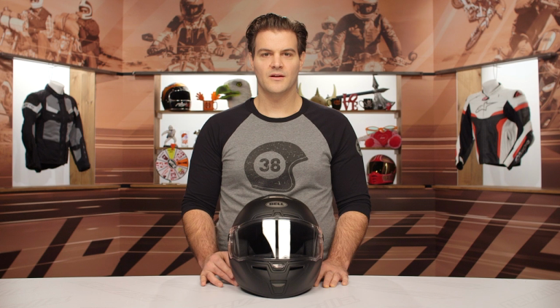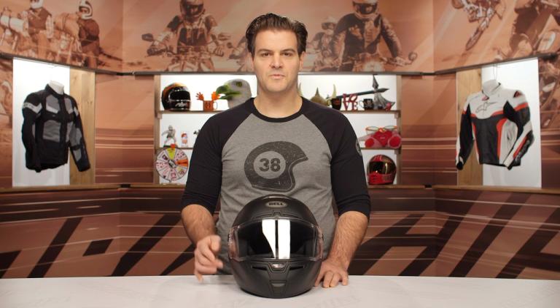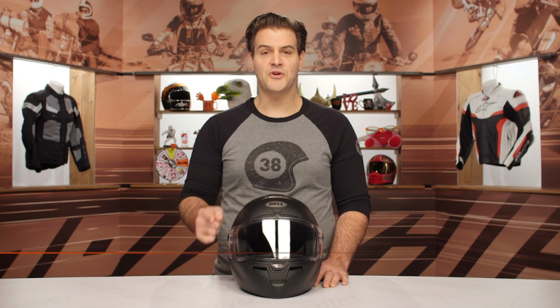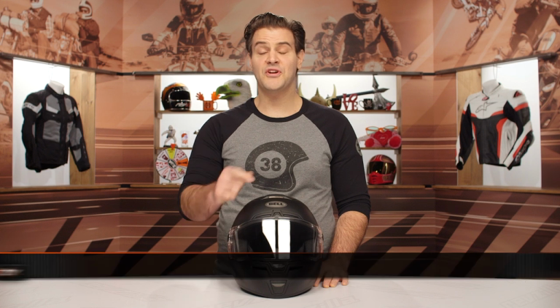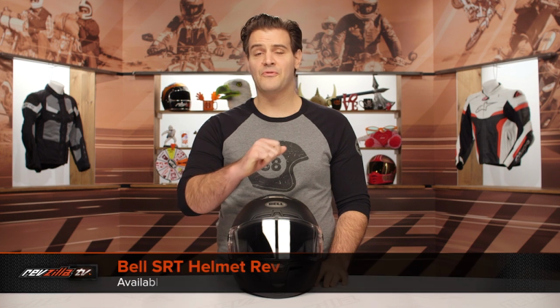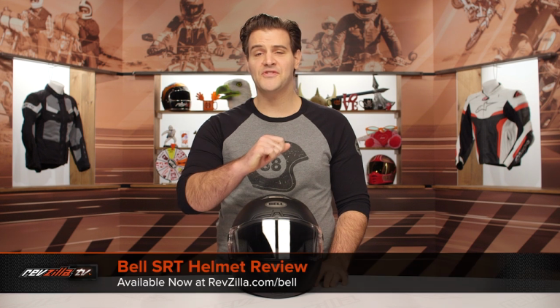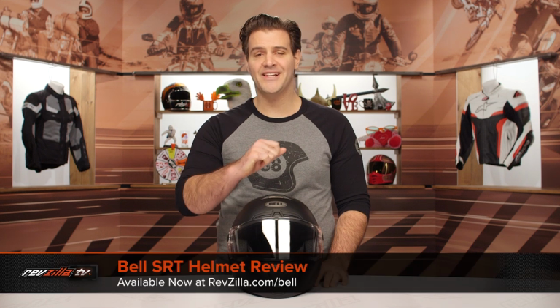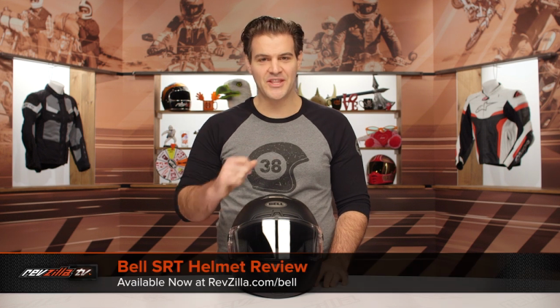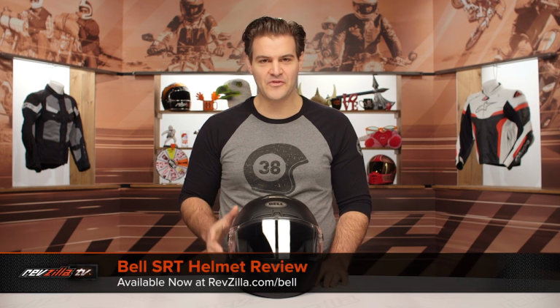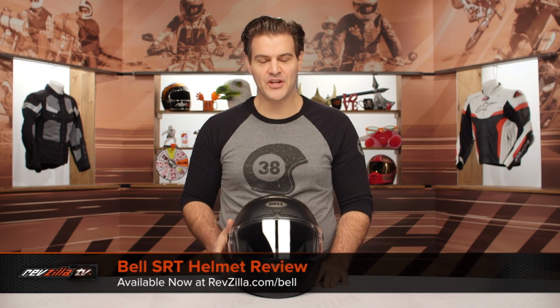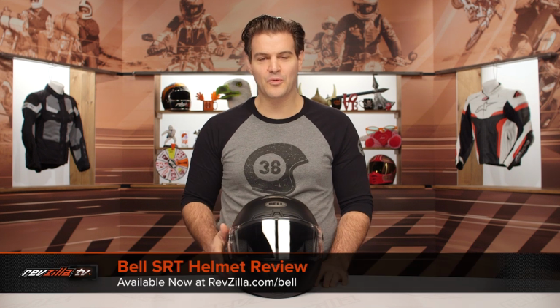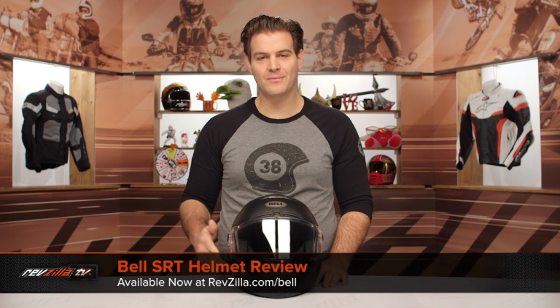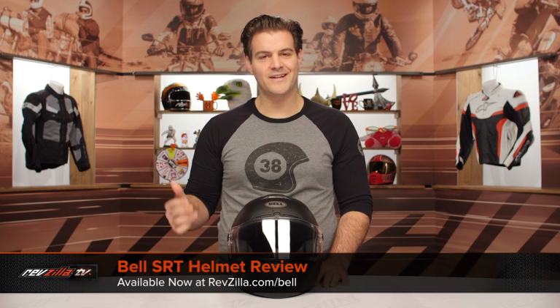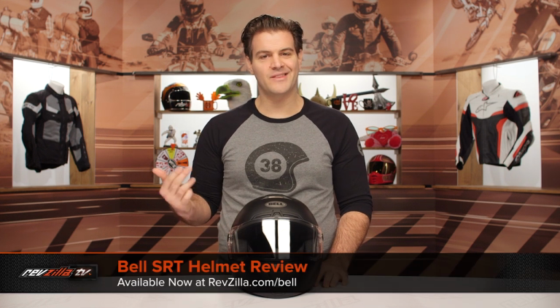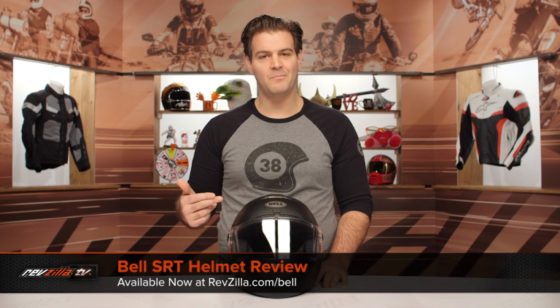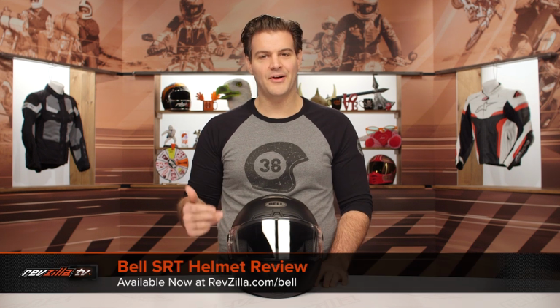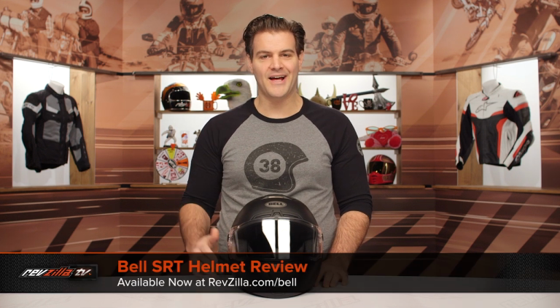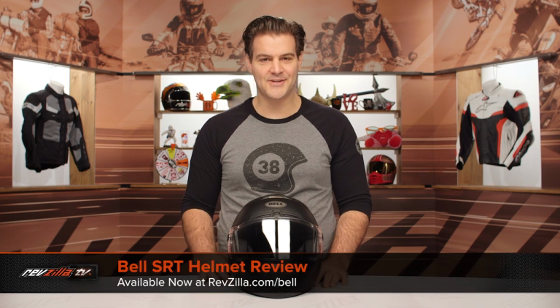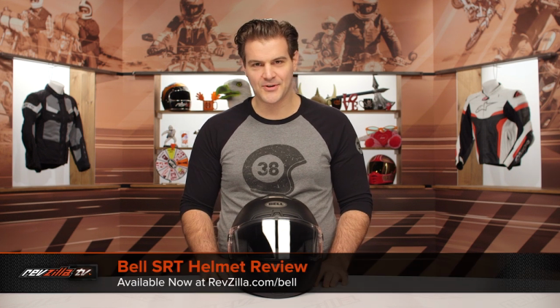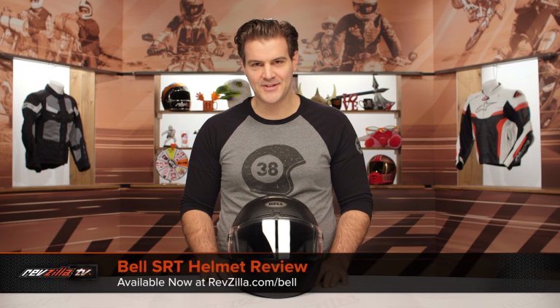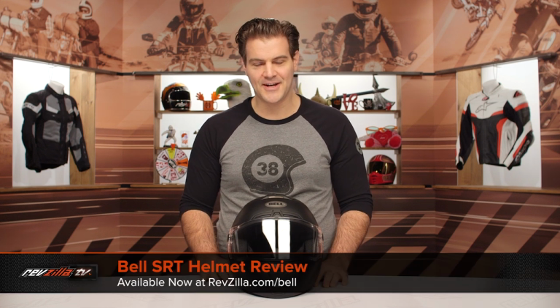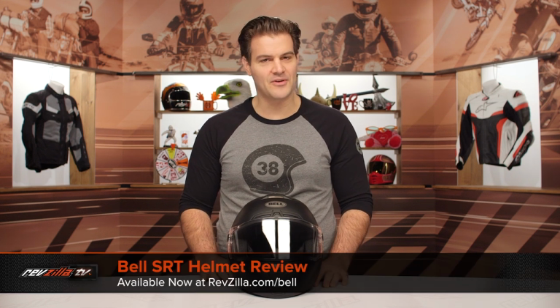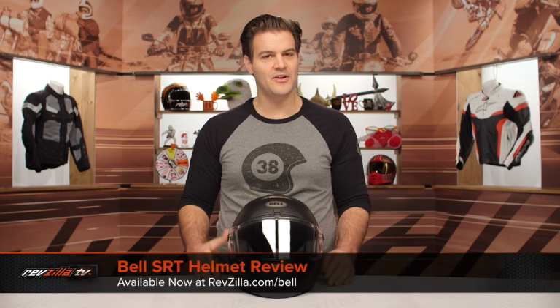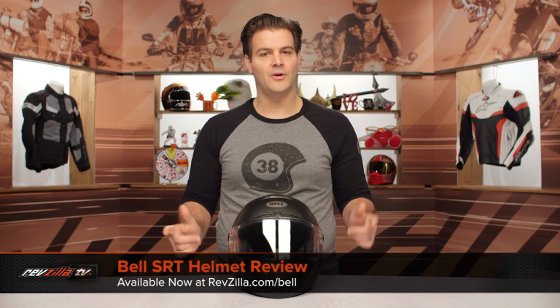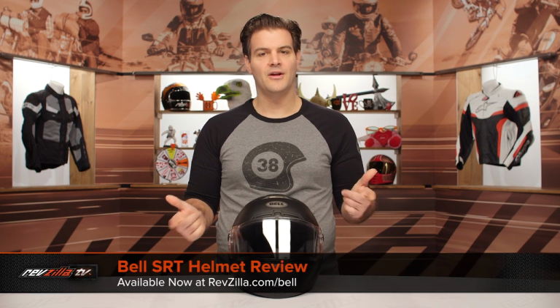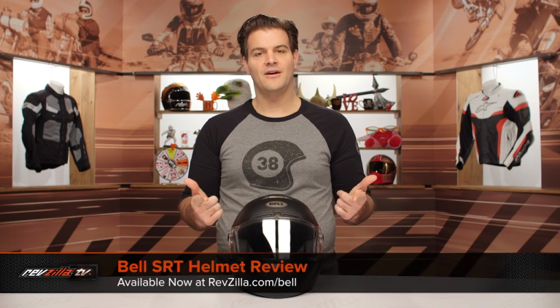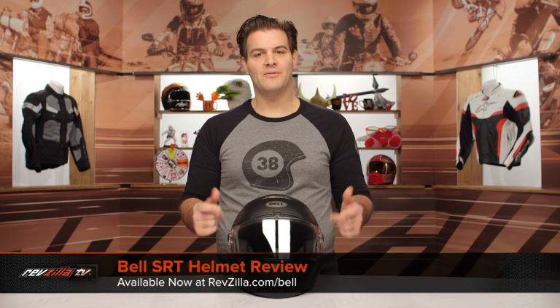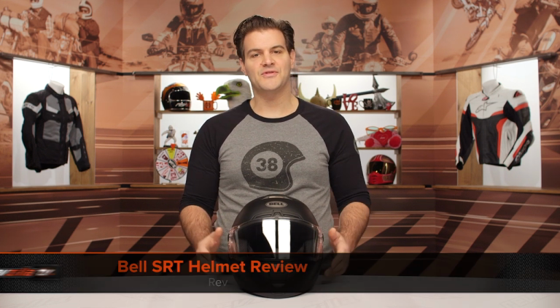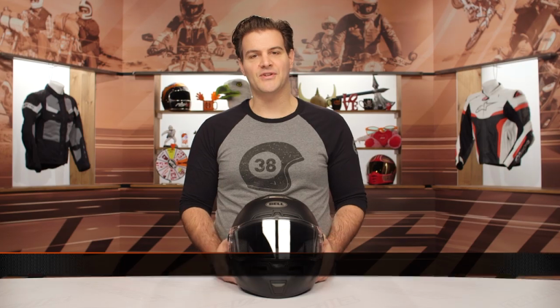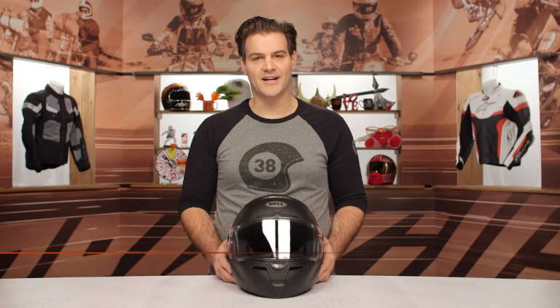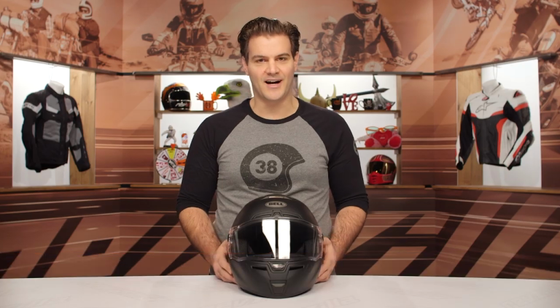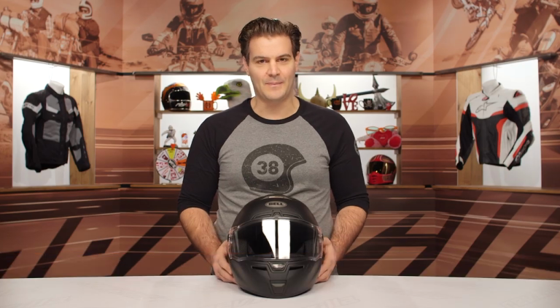Spurgeon here with RevZilla, and in this video we're going to break down the Bell SRT helmet available at RevZilla.com.